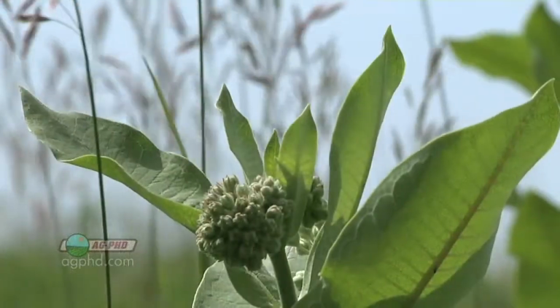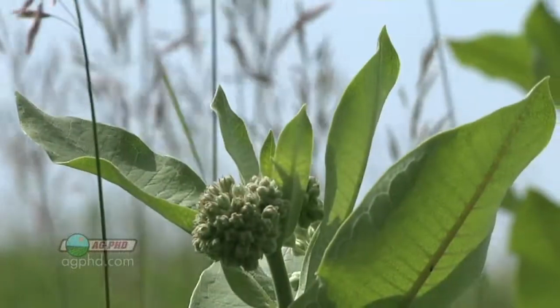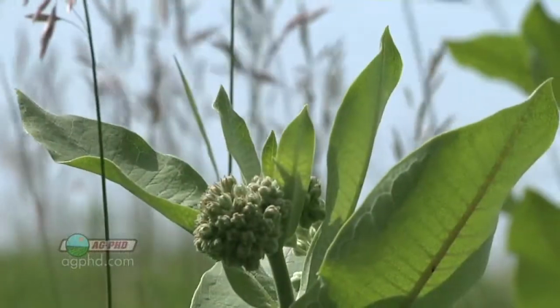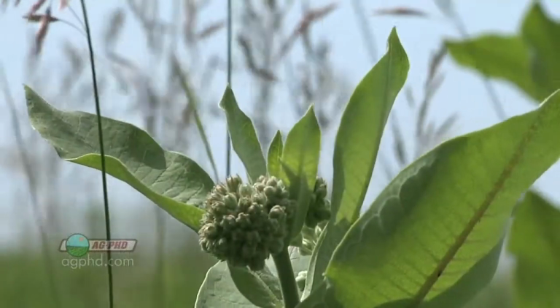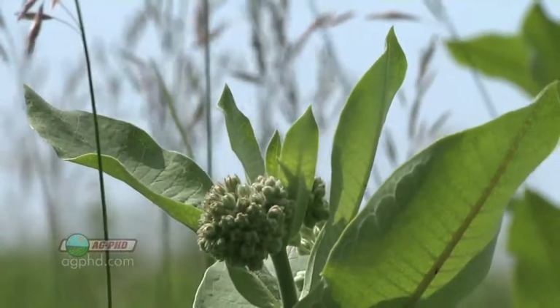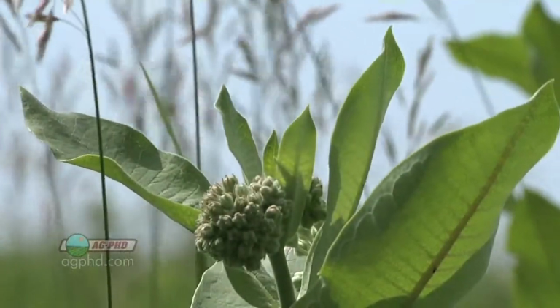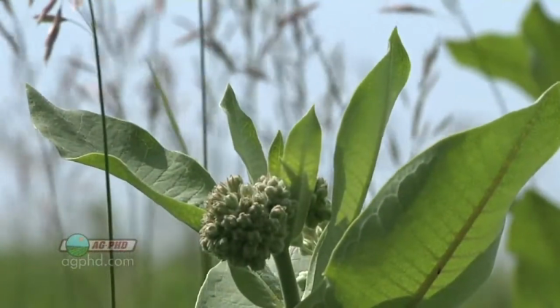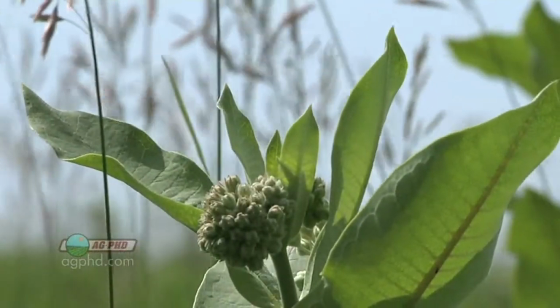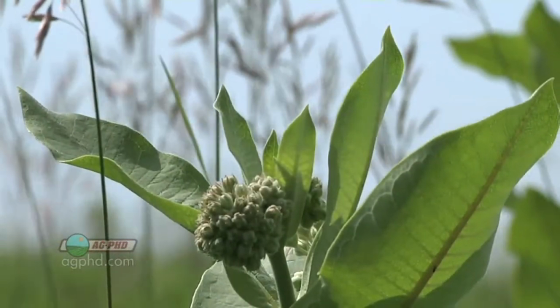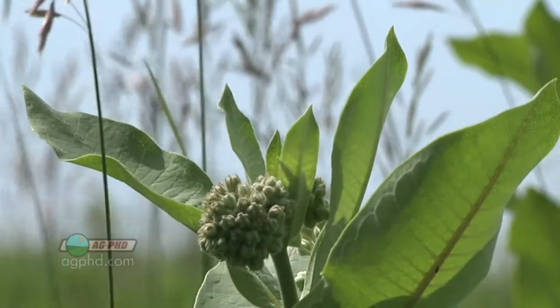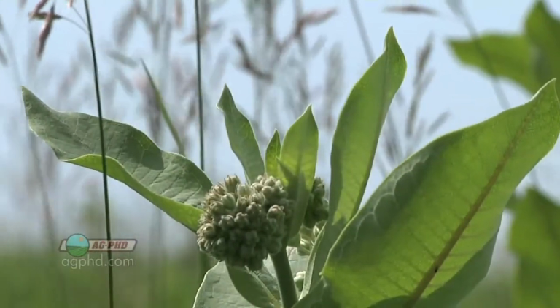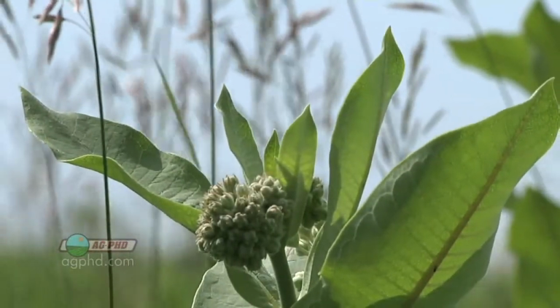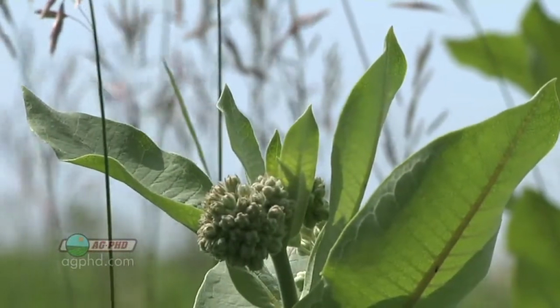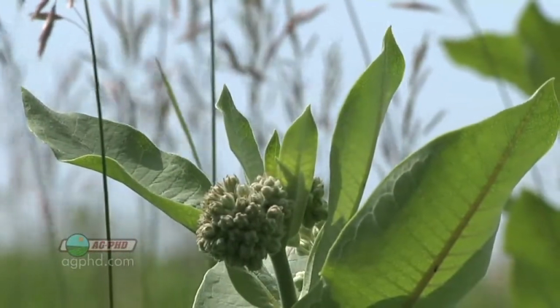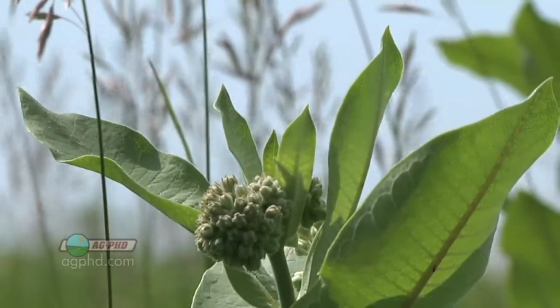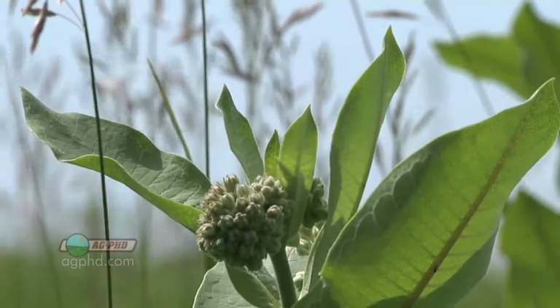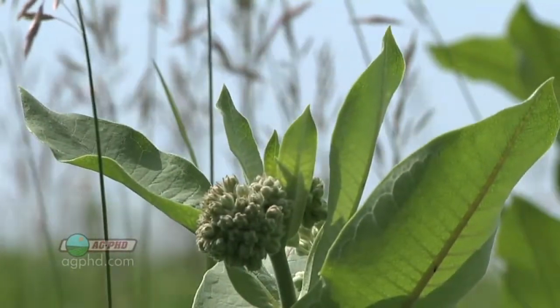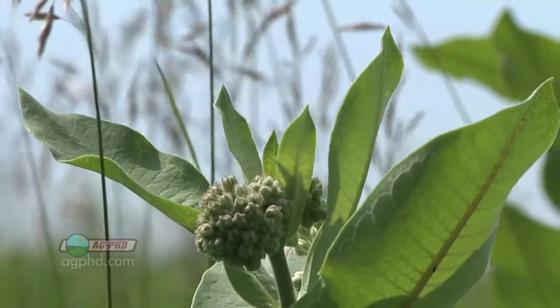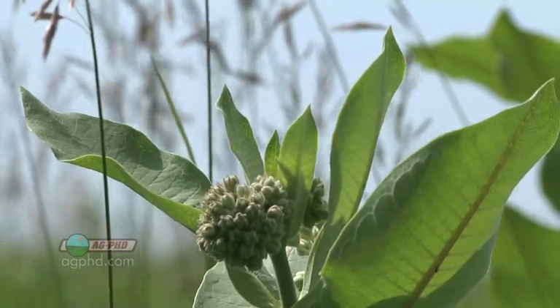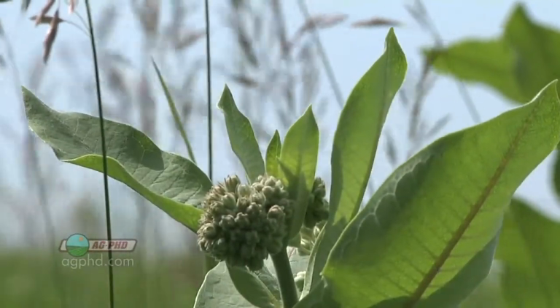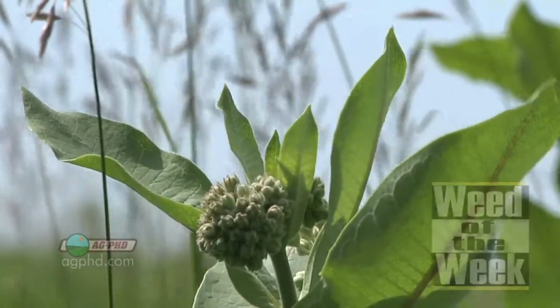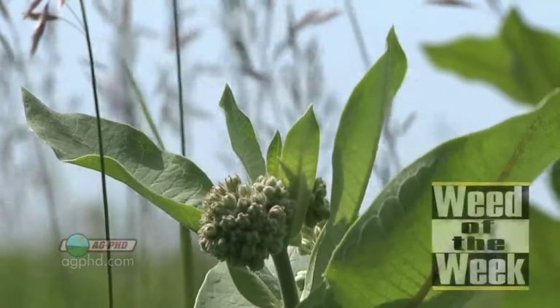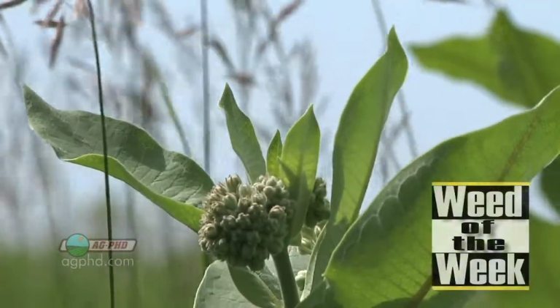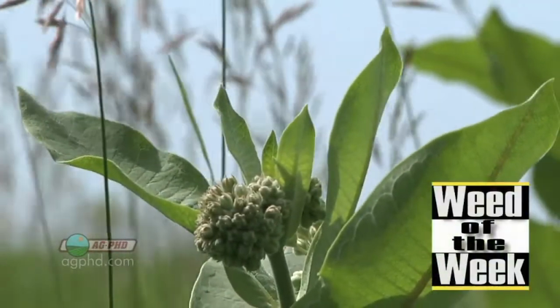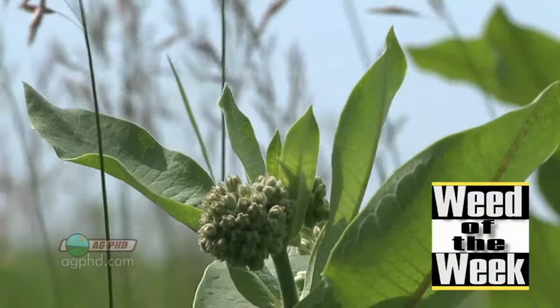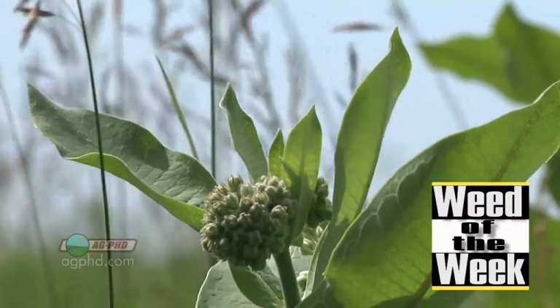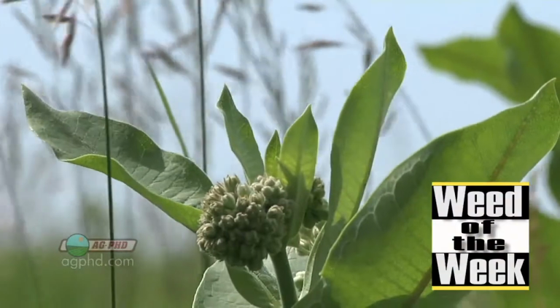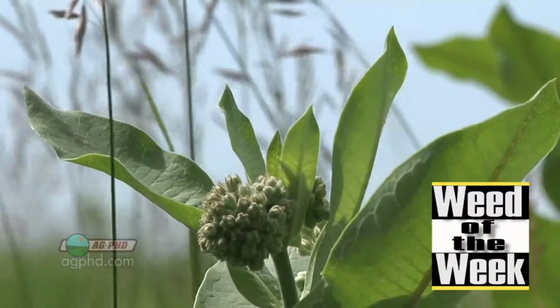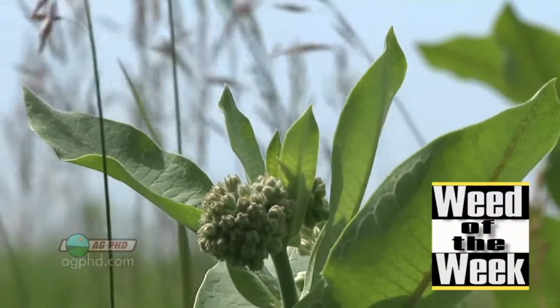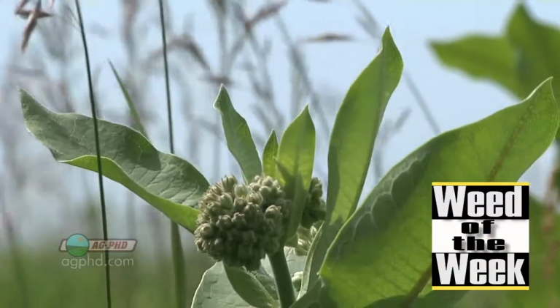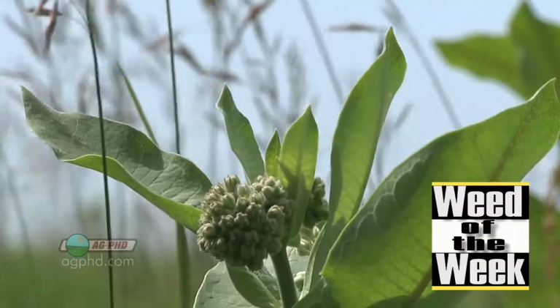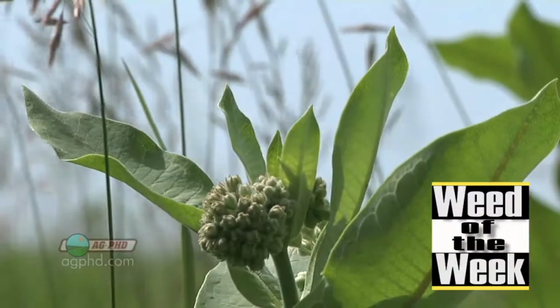Another thing you're going to have to be thinking about going into next year is our Weed of the Week — that's coming up next.